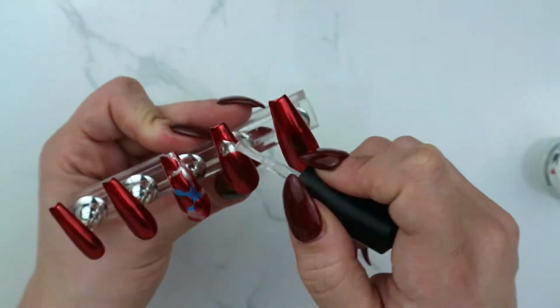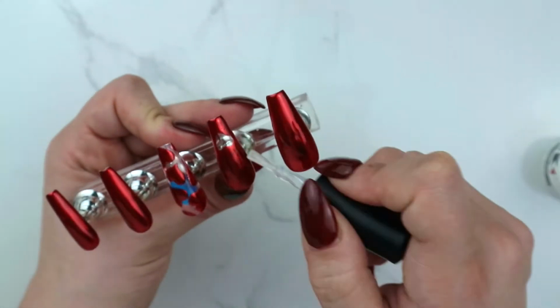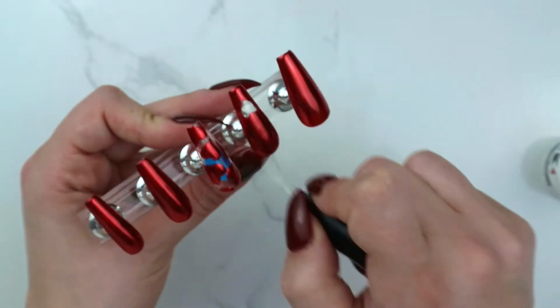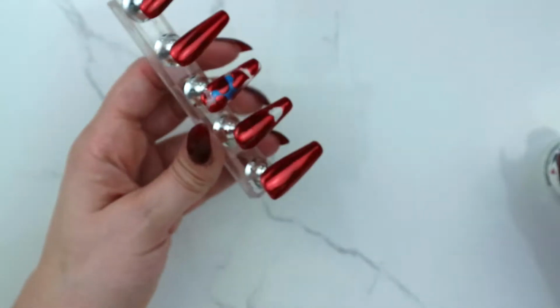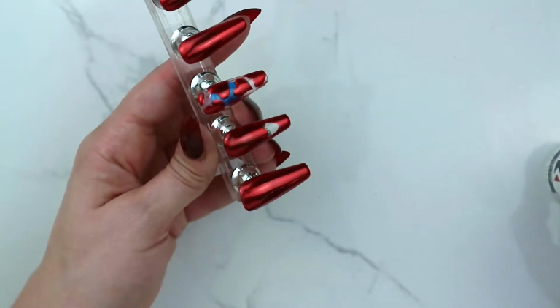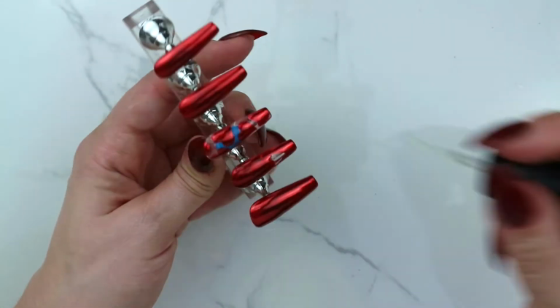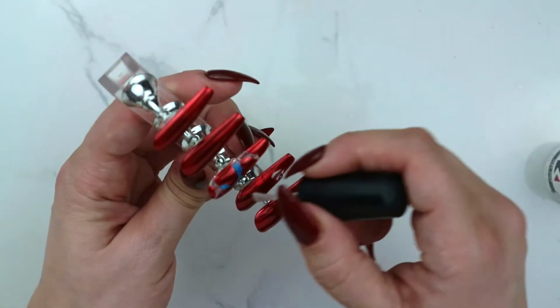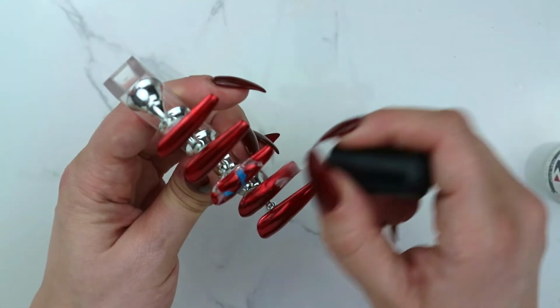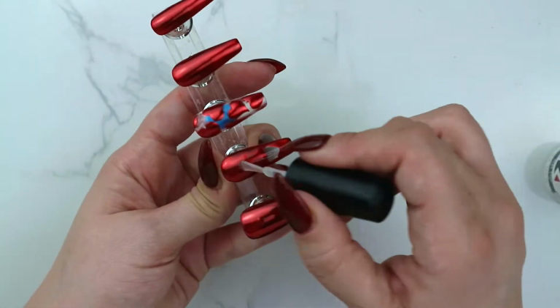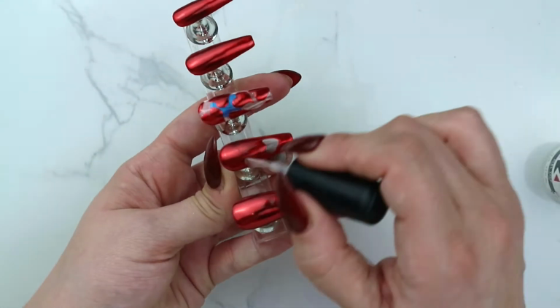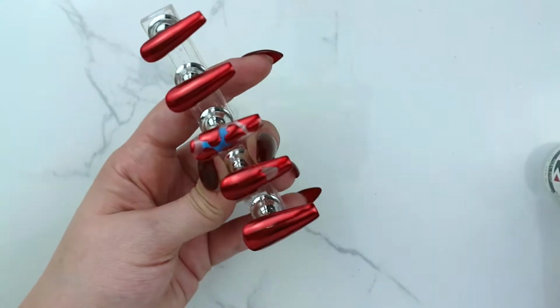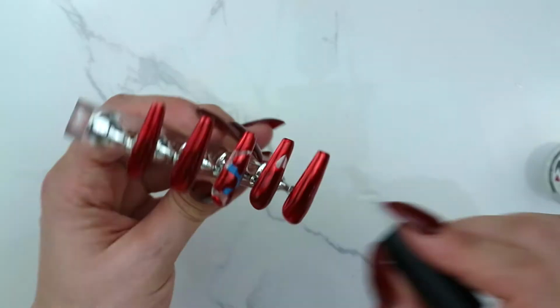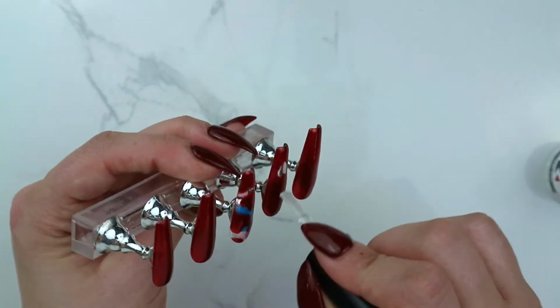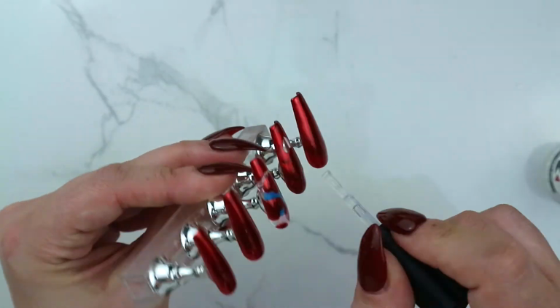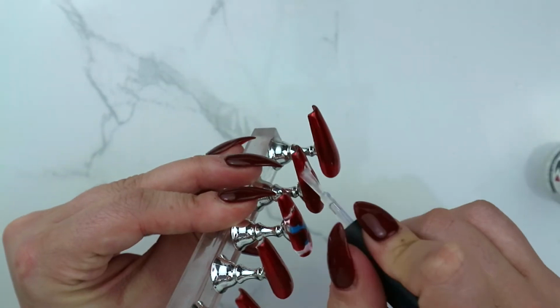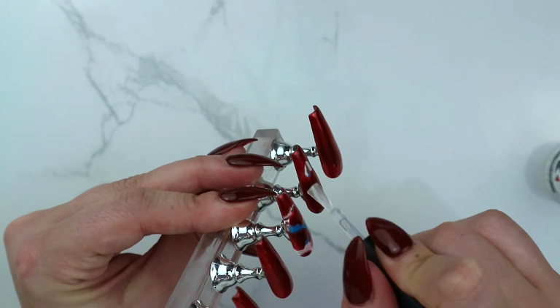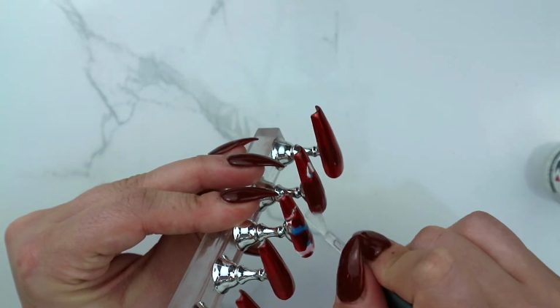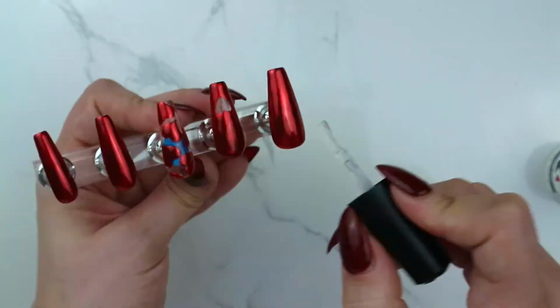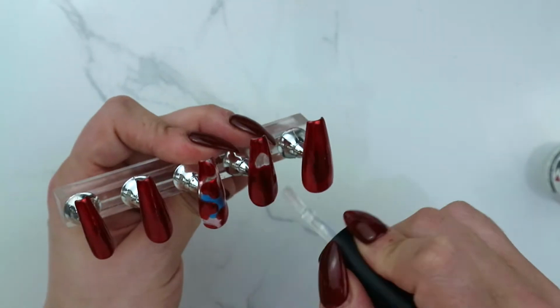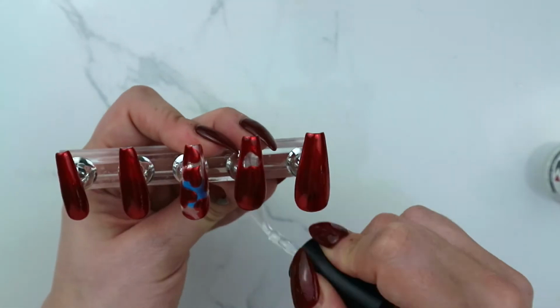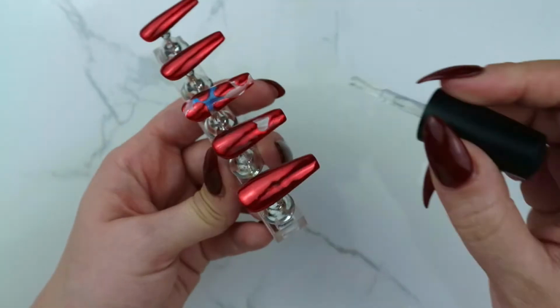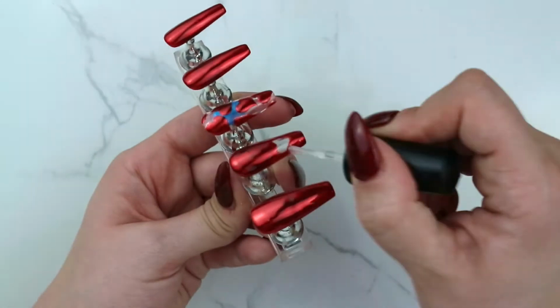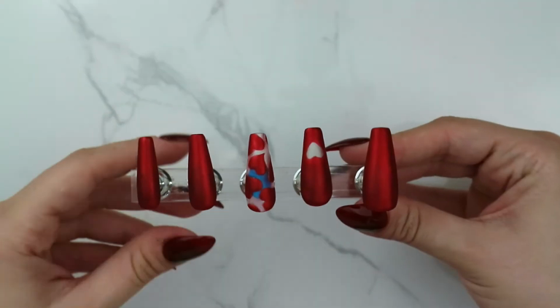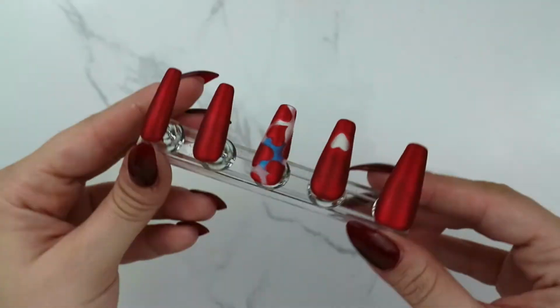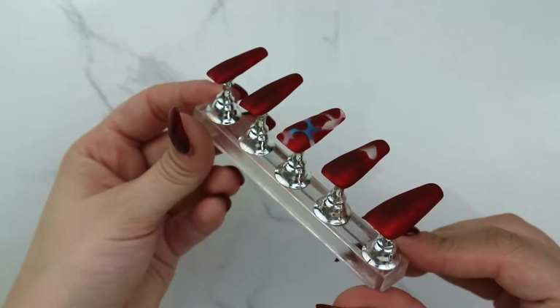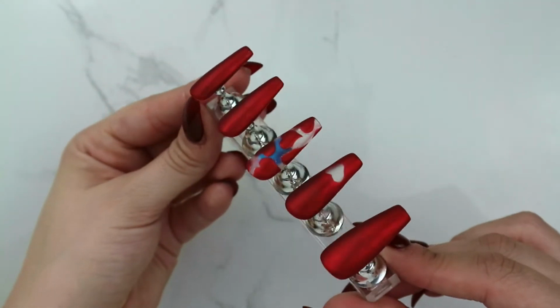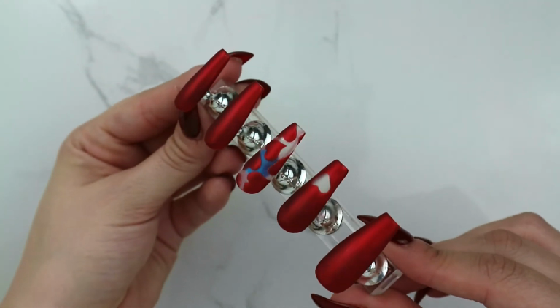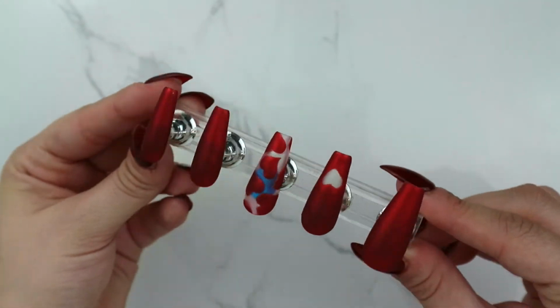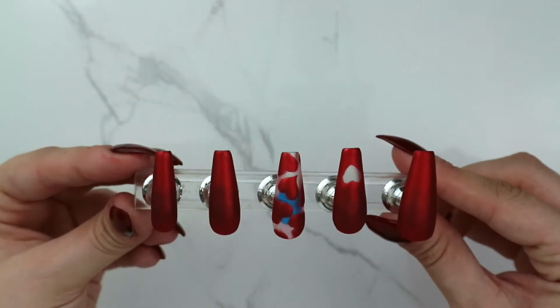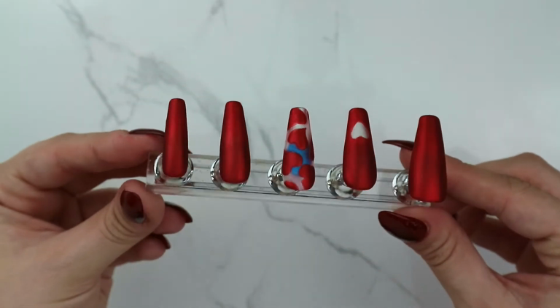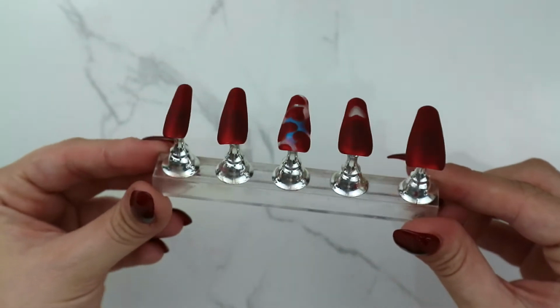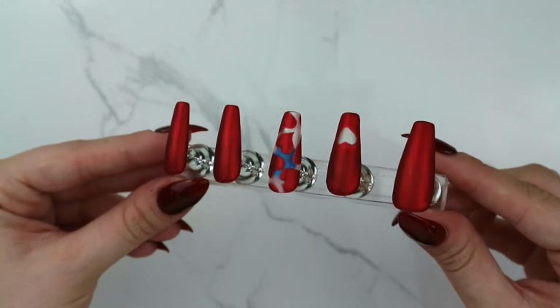I'm applying a matte top coat on top of the chrome, and when you do that it creates this really cool velvet look.